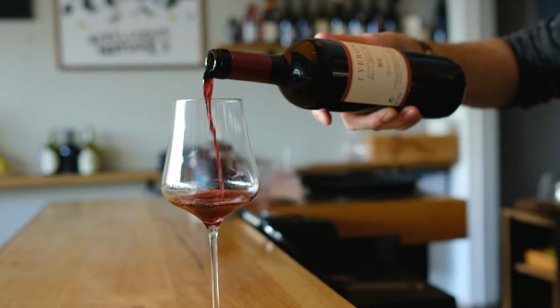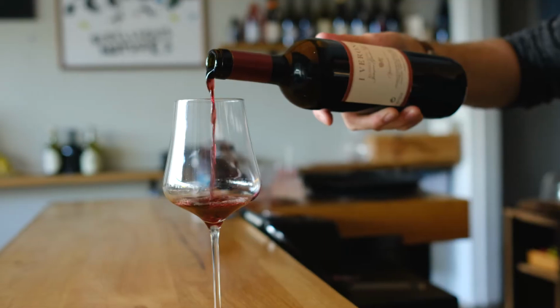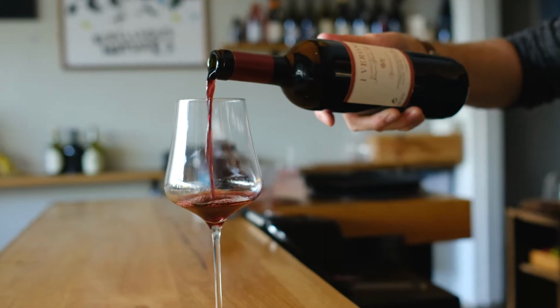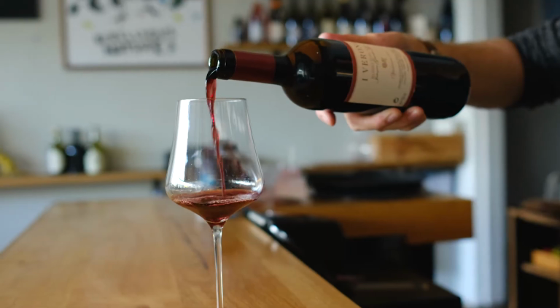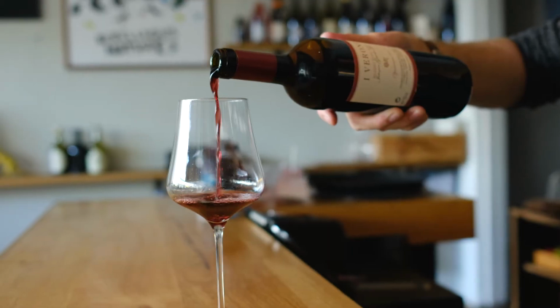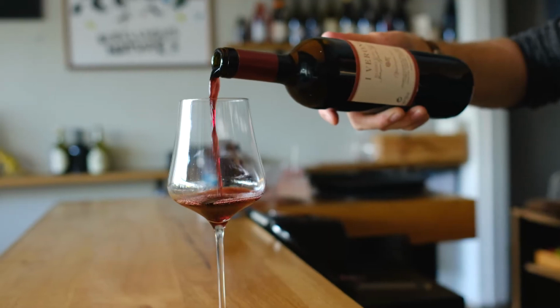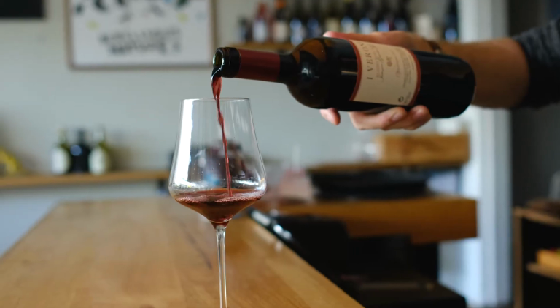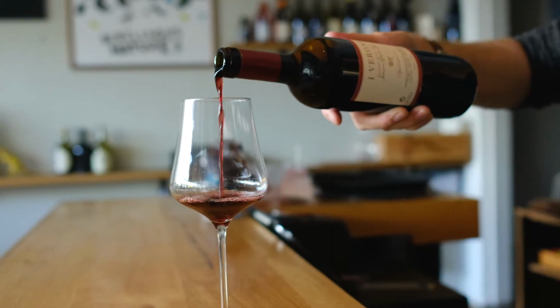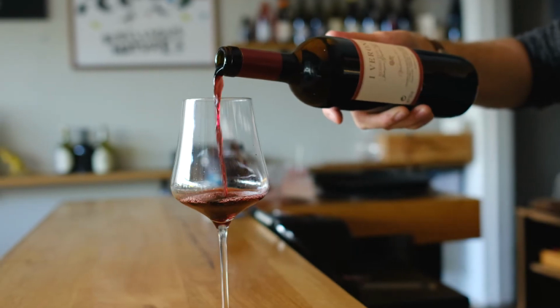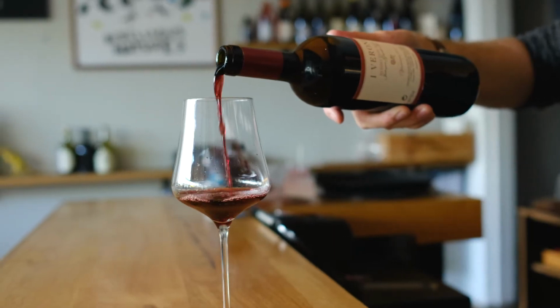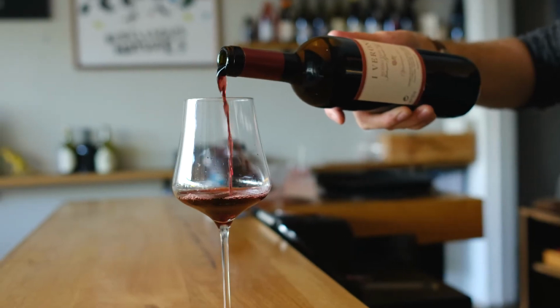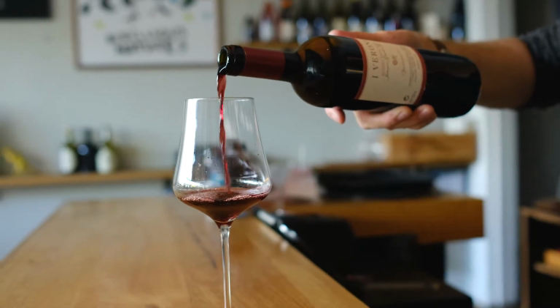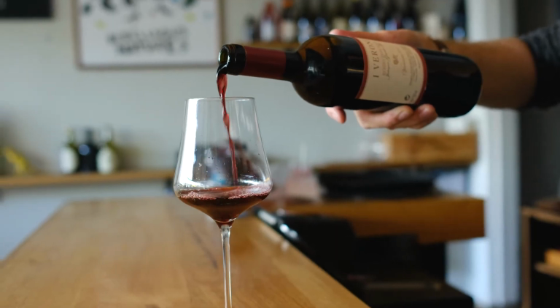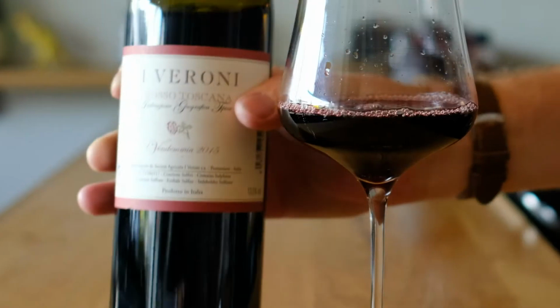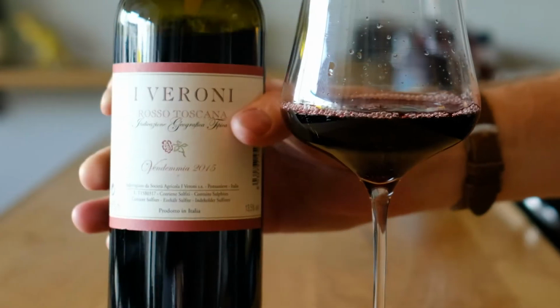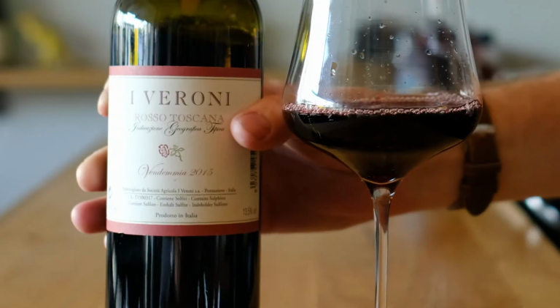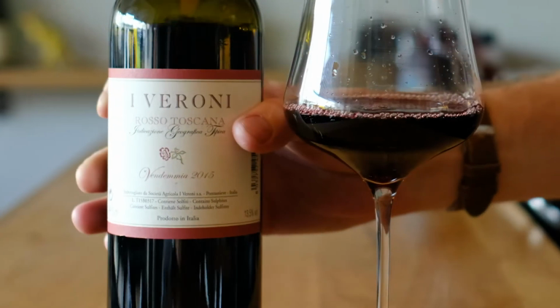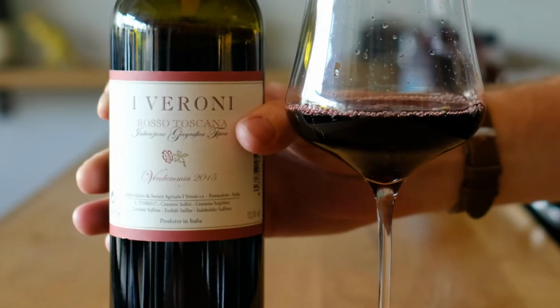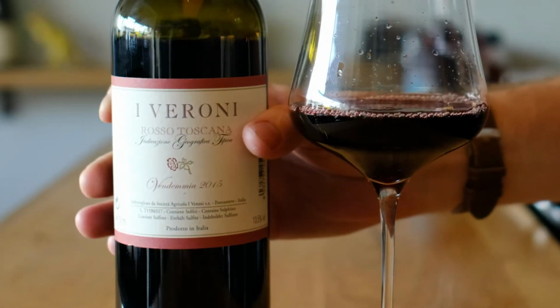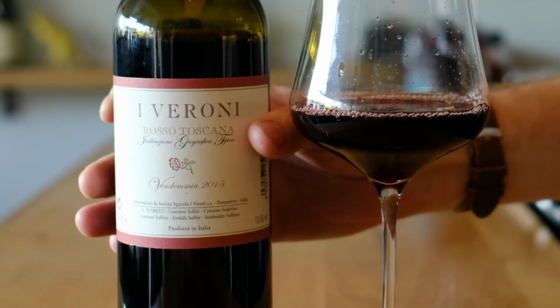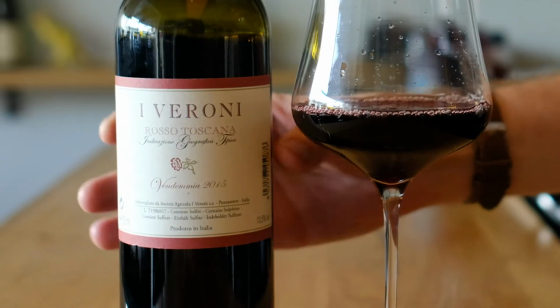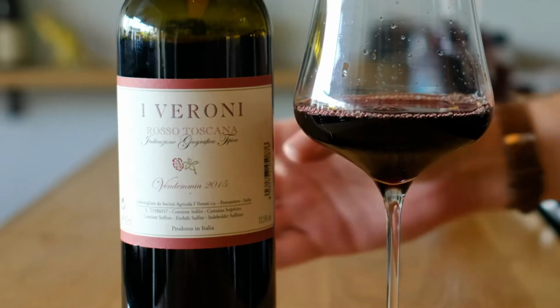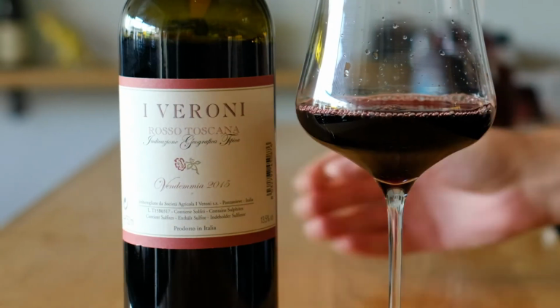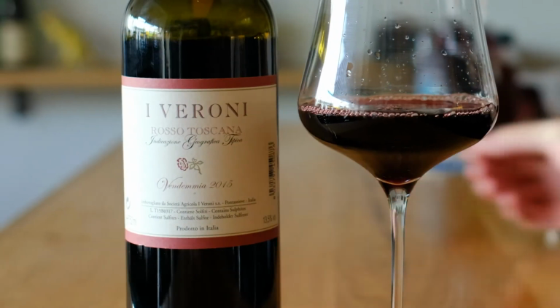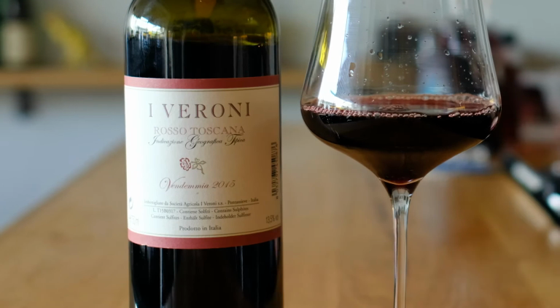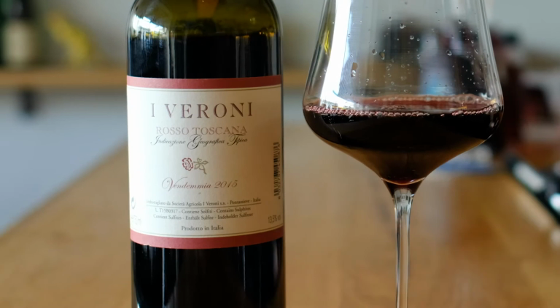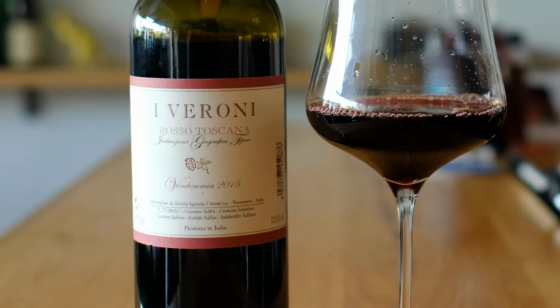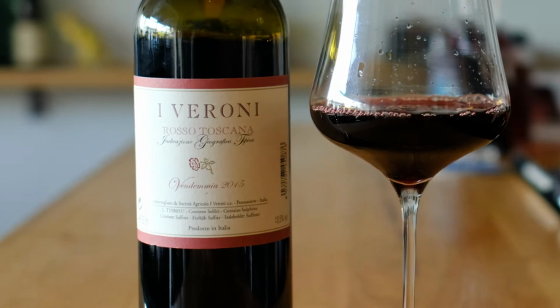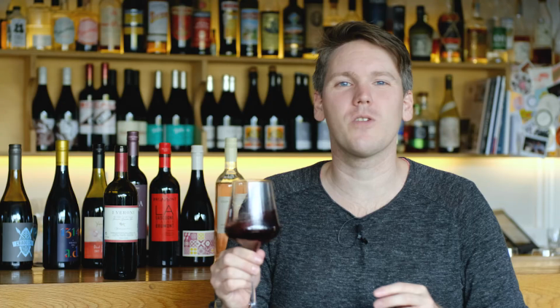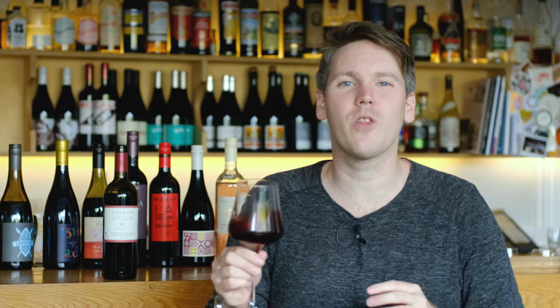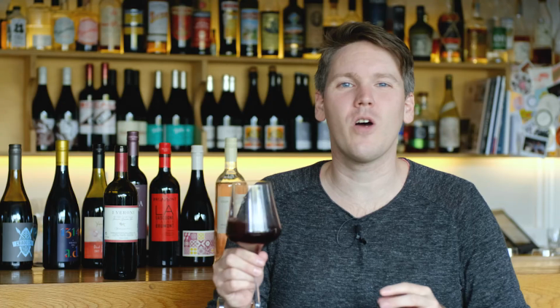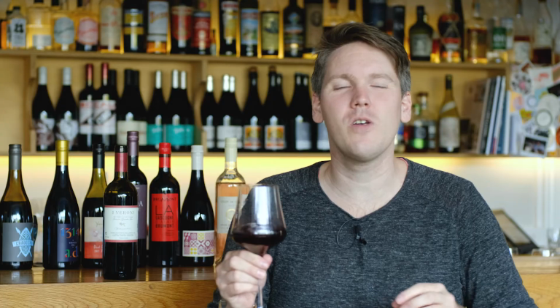Sun-dried tomato, dried cherry, dried rose petal, and a little bit of smokiness on the nose.